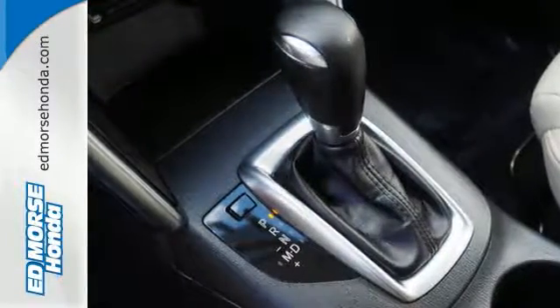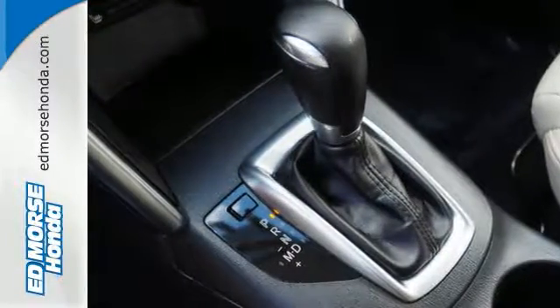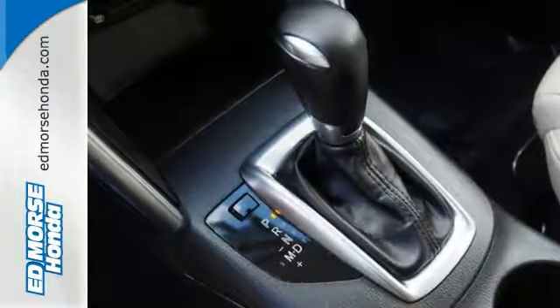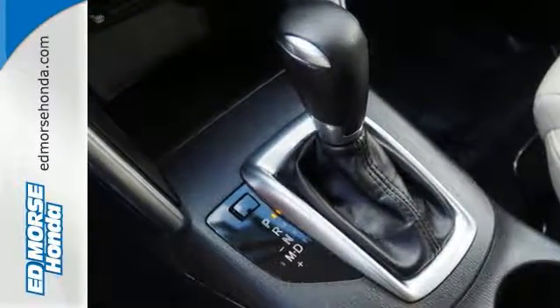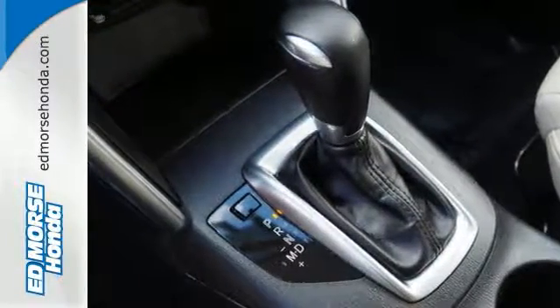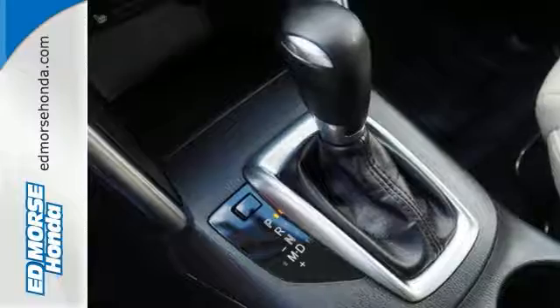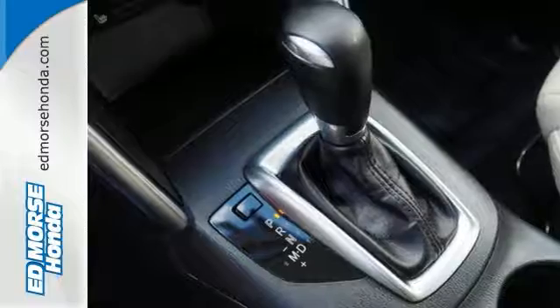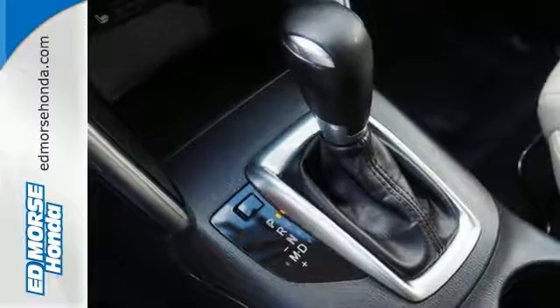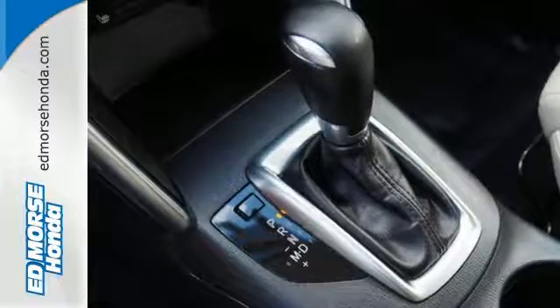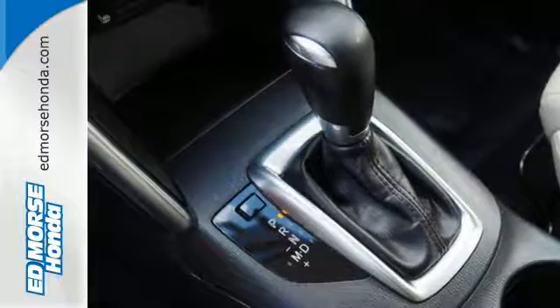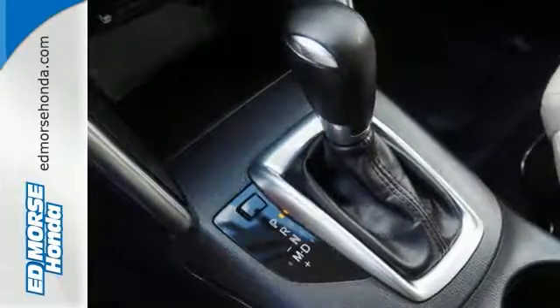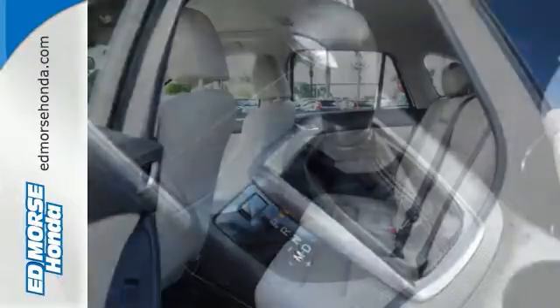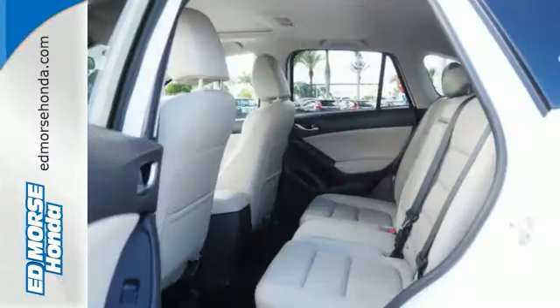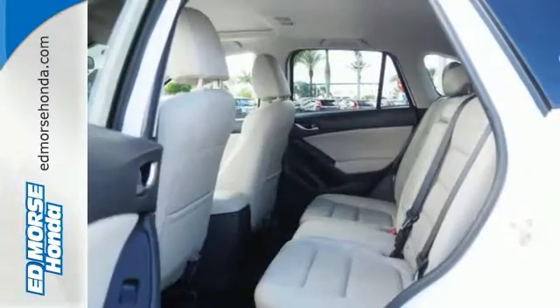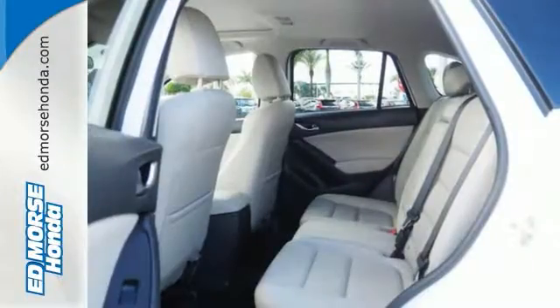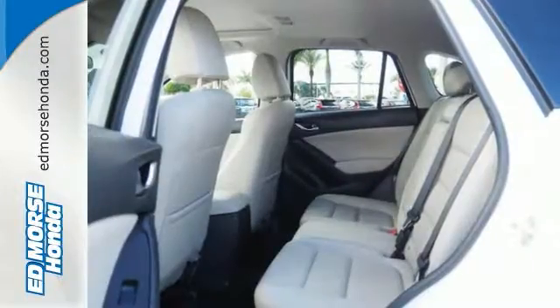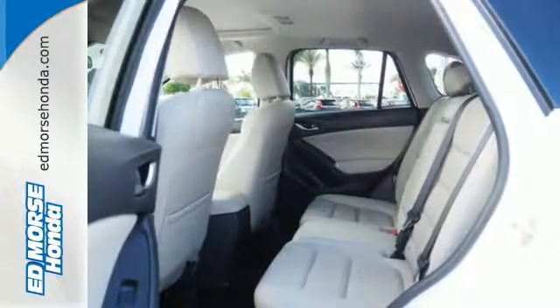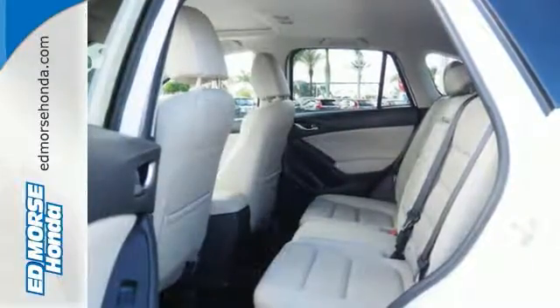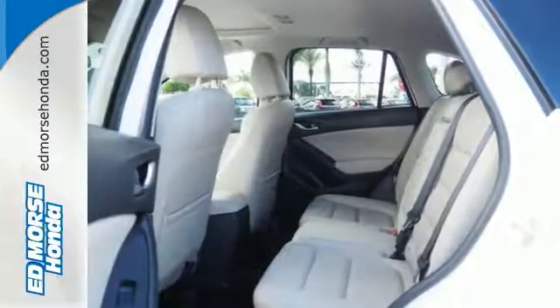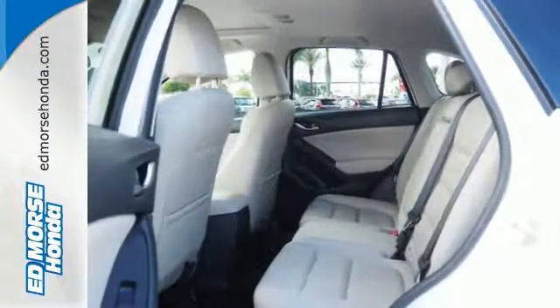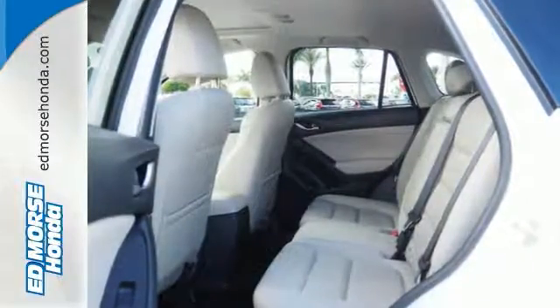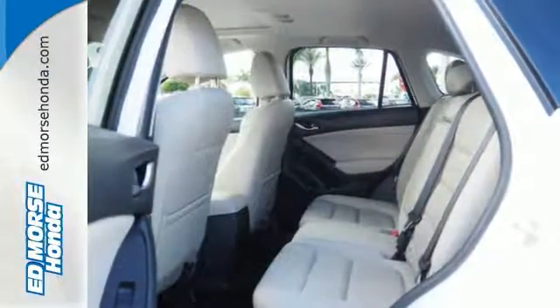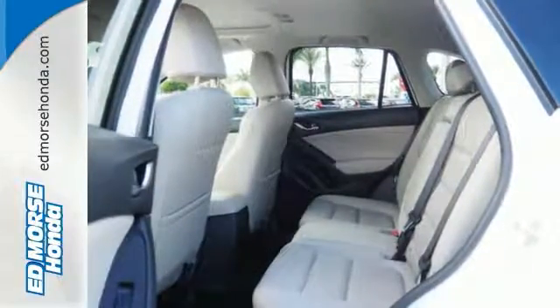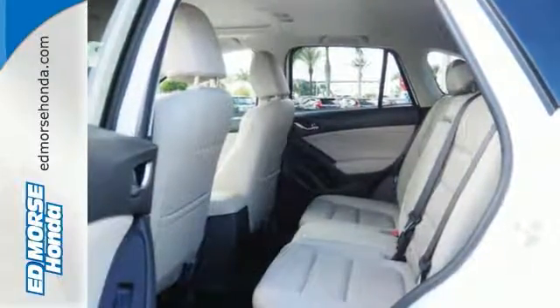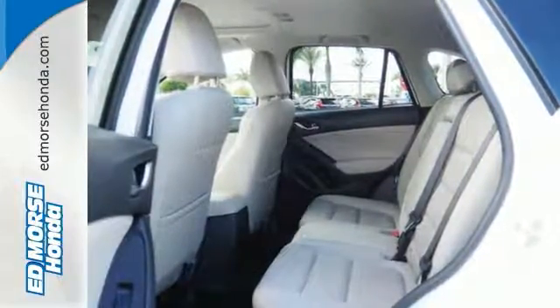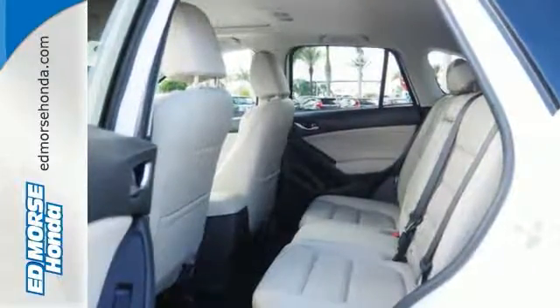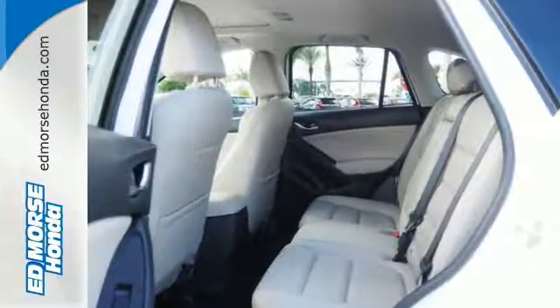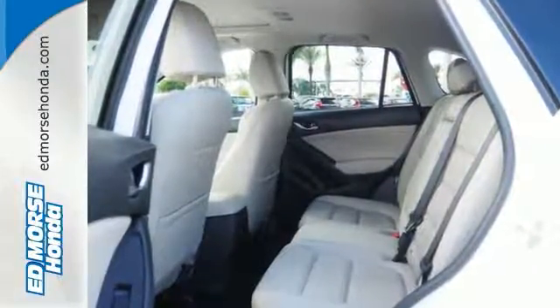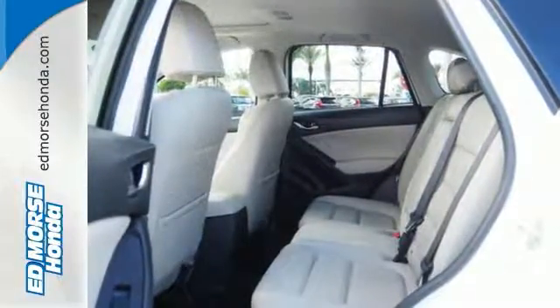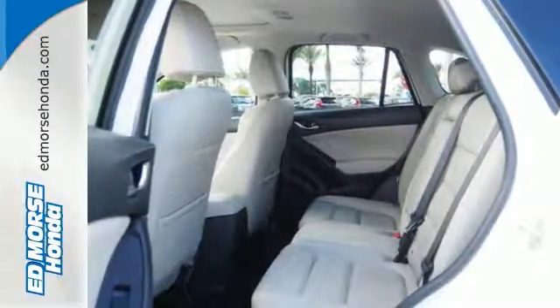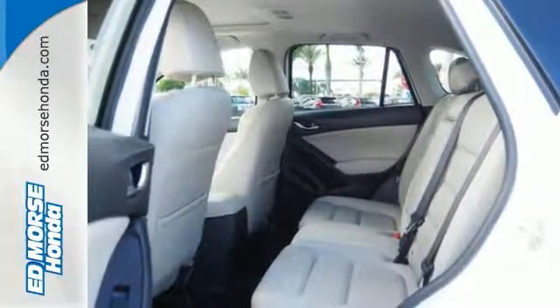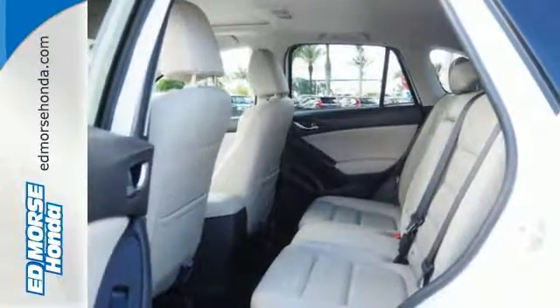You'll know where the saying 'getting there is half the fun' came from when you start driving this CX-5.